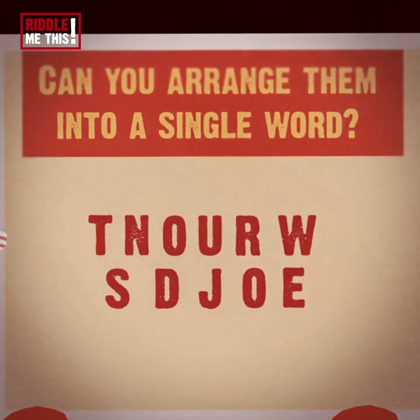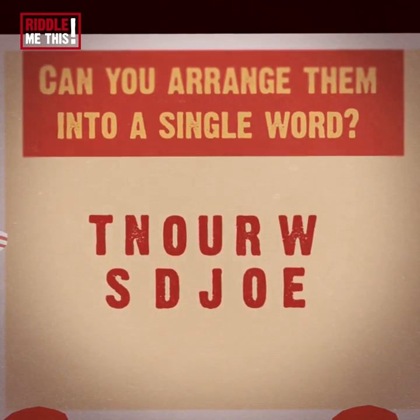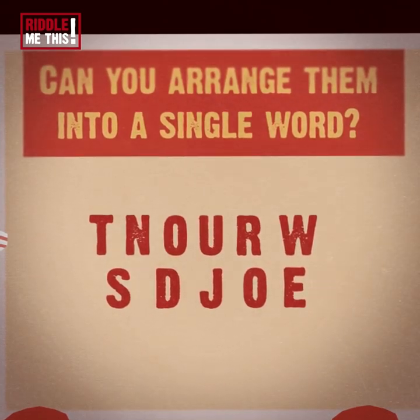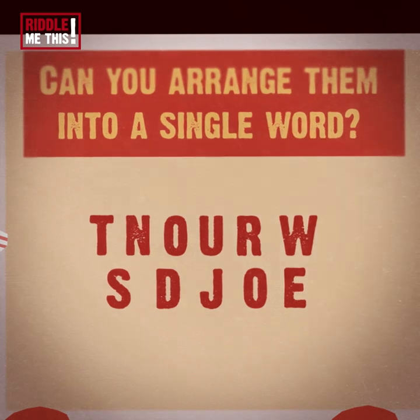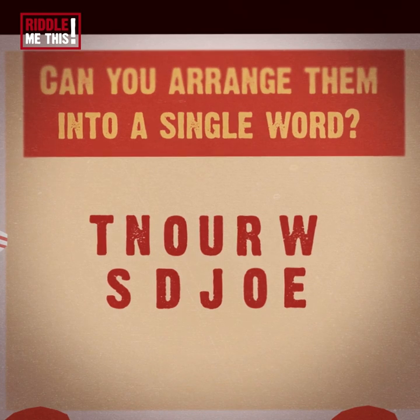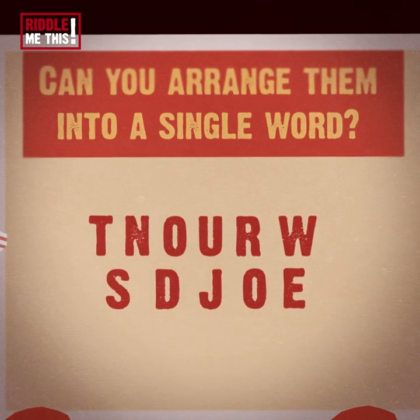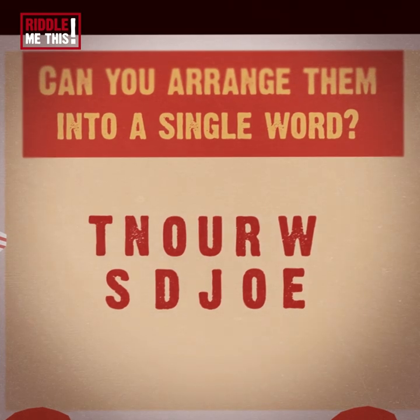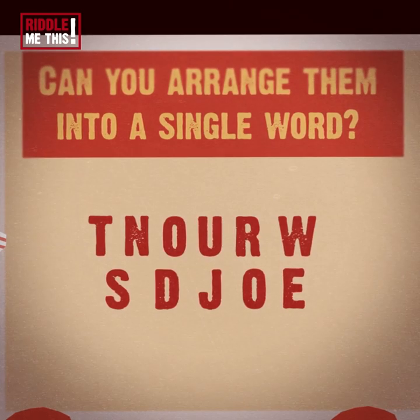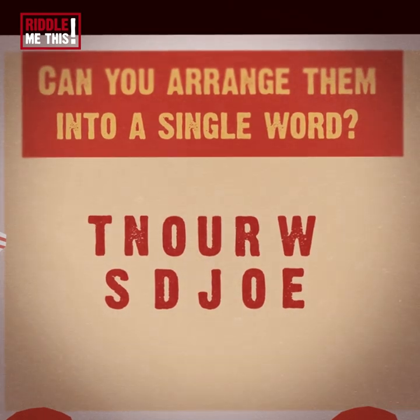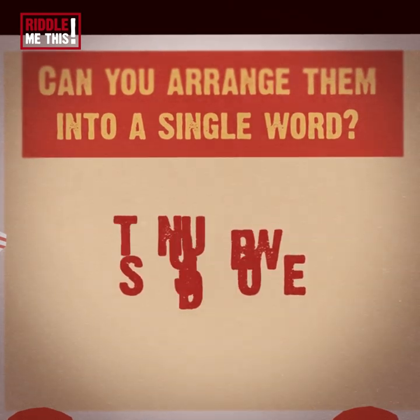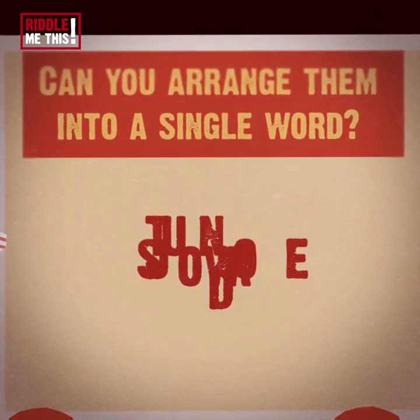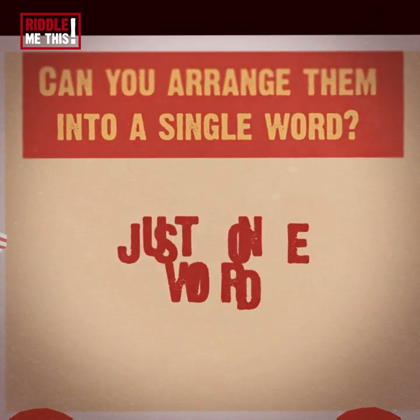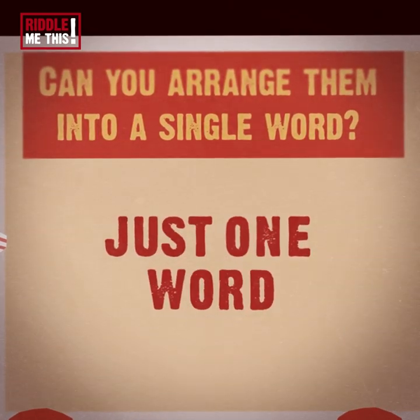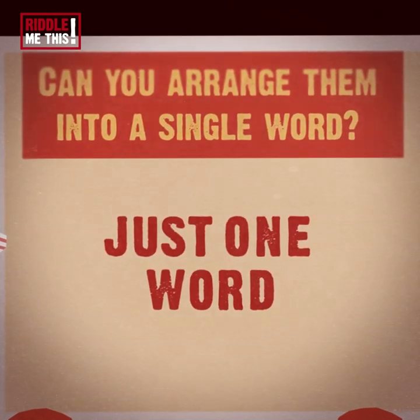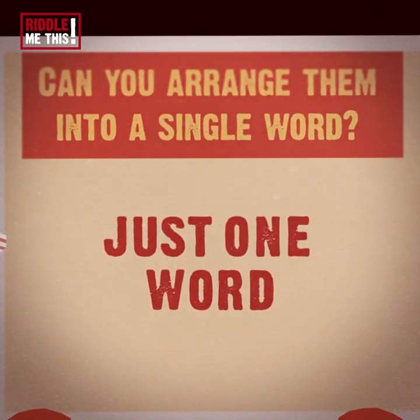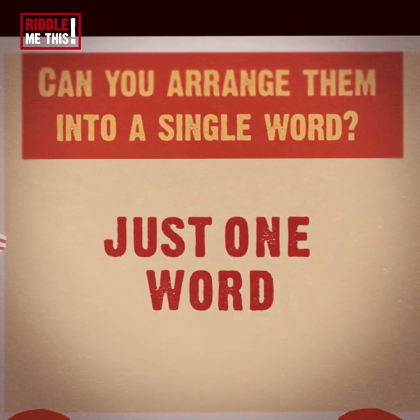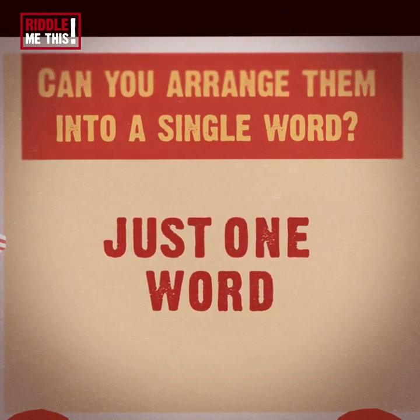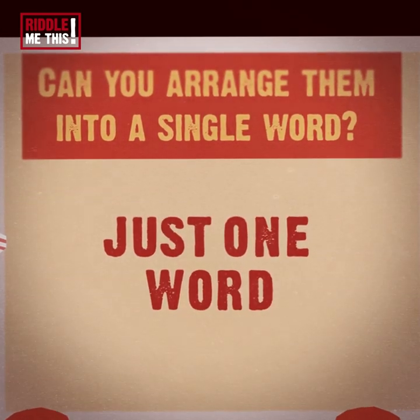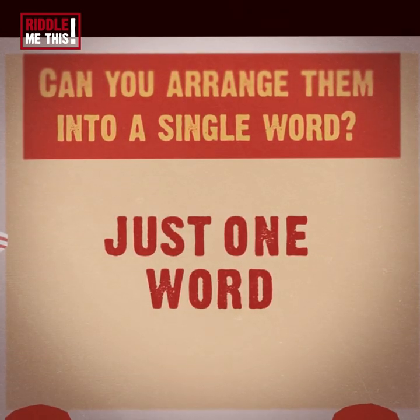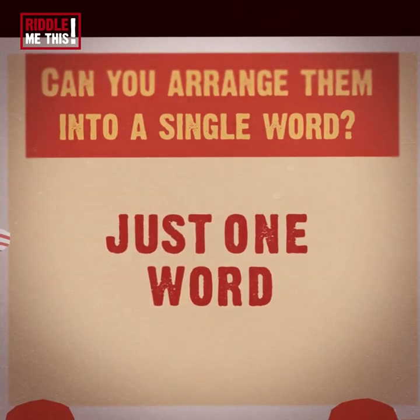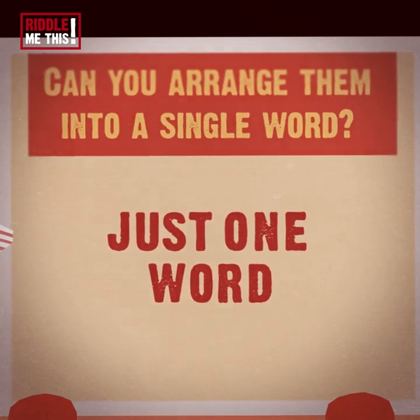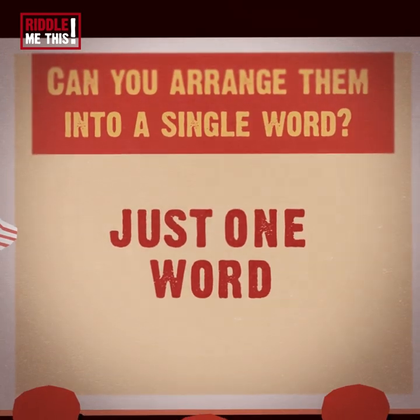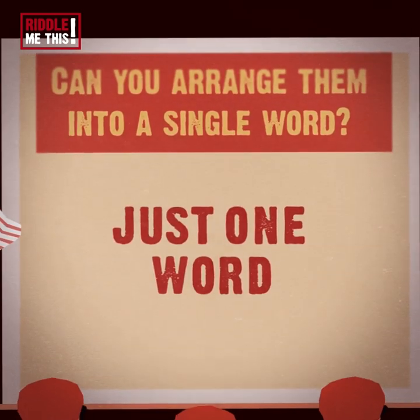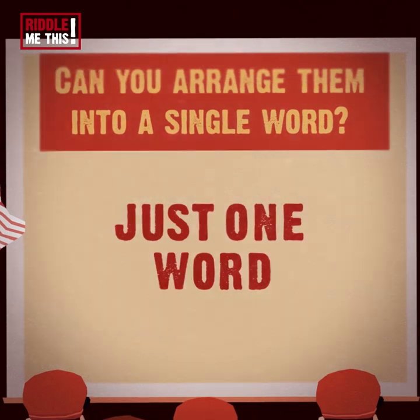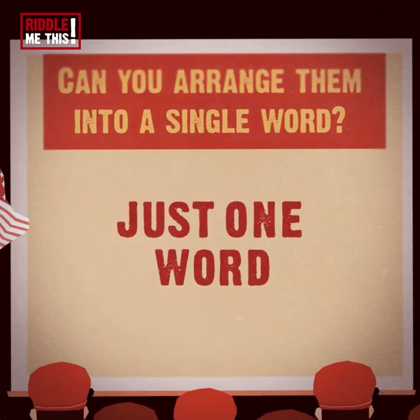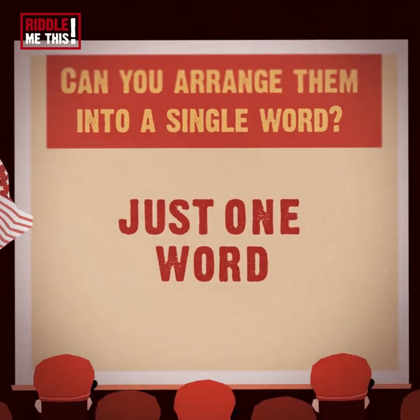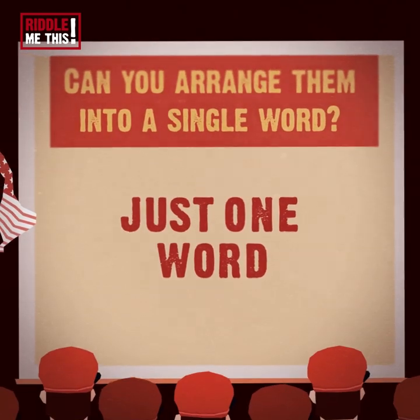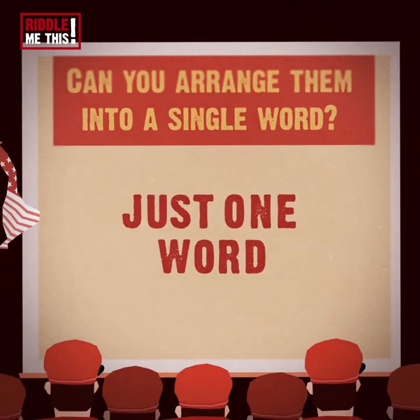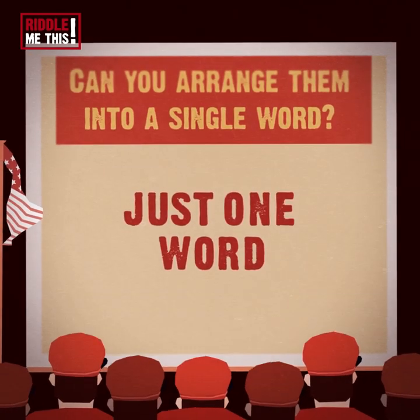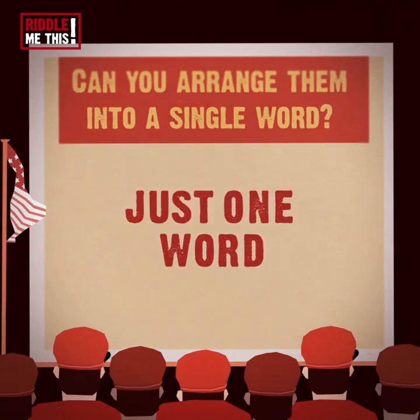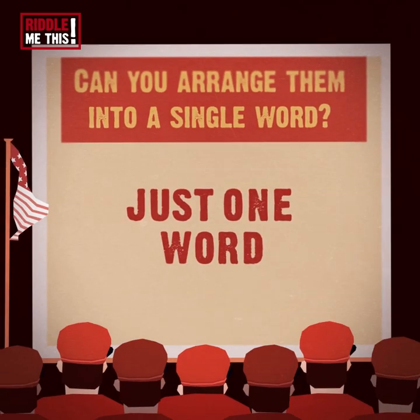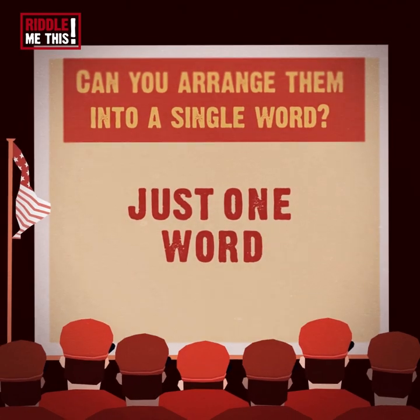Okay, the answer is just one word. Did you get it? More importantly, do you get it?